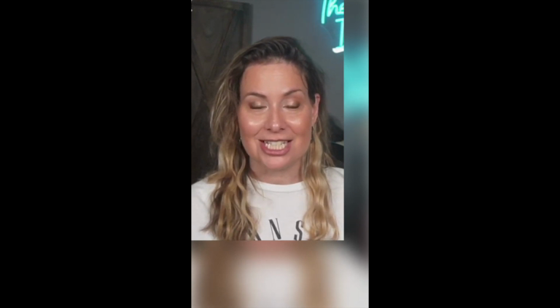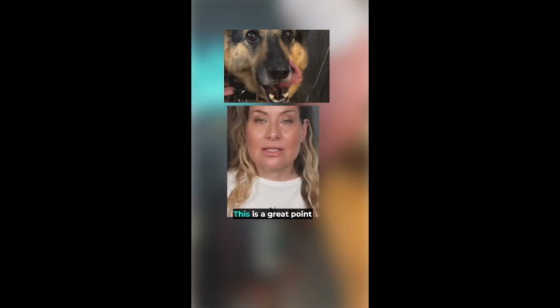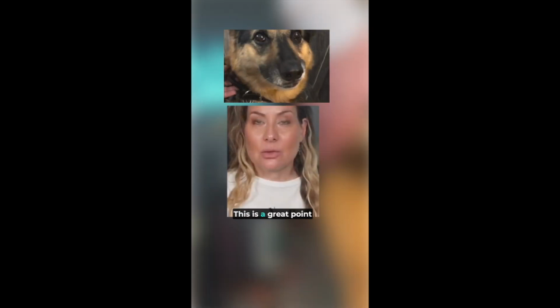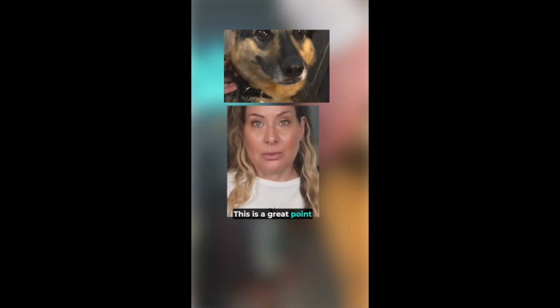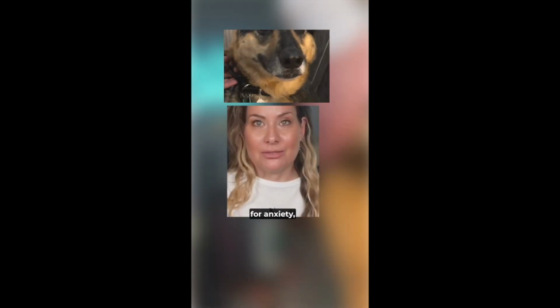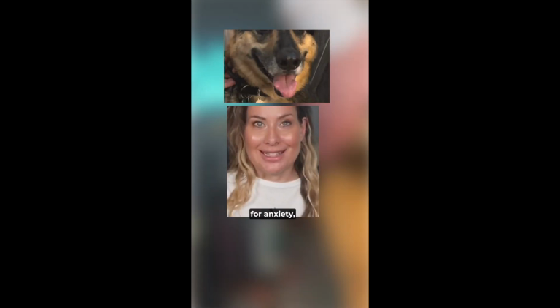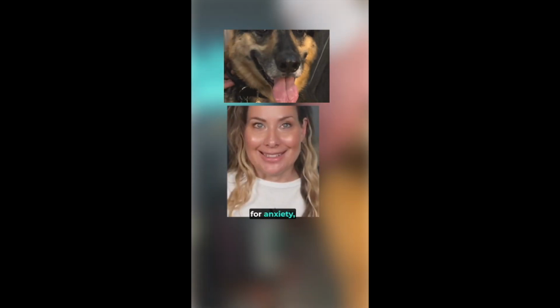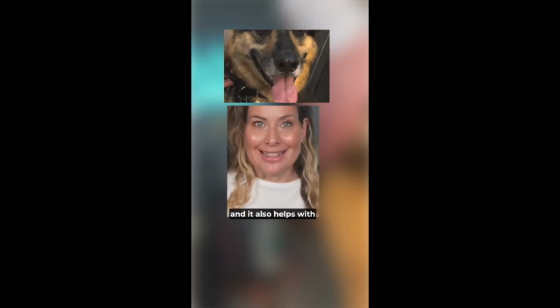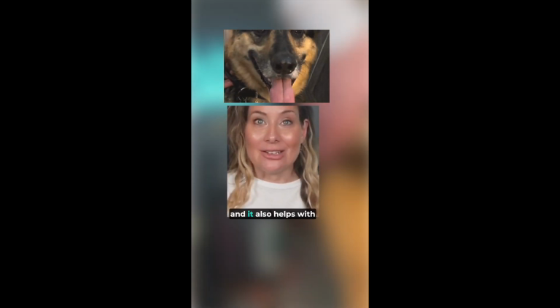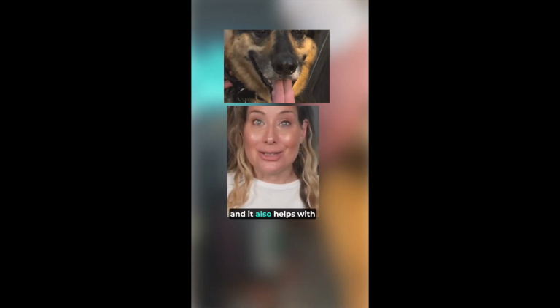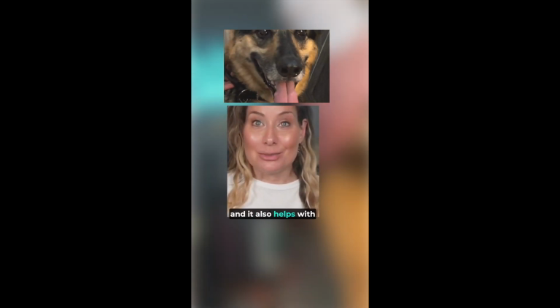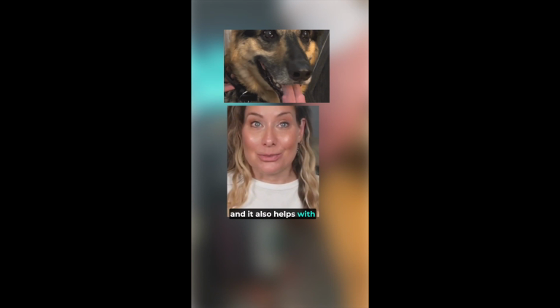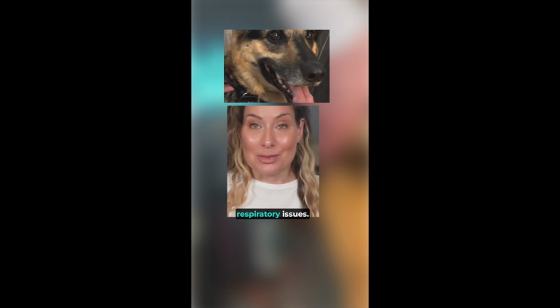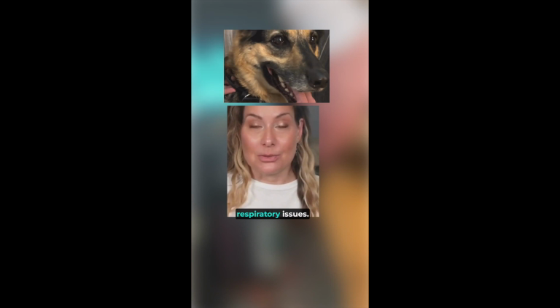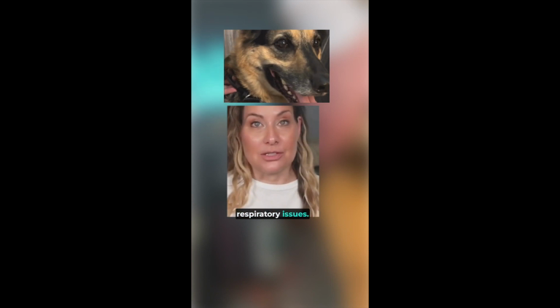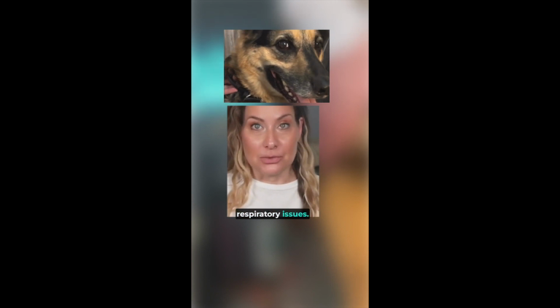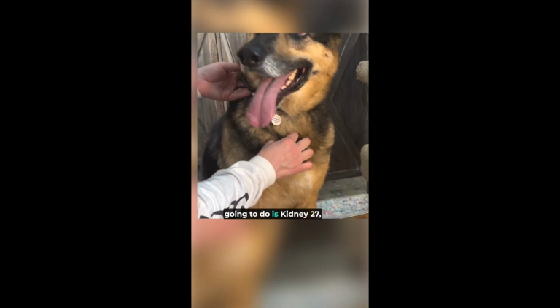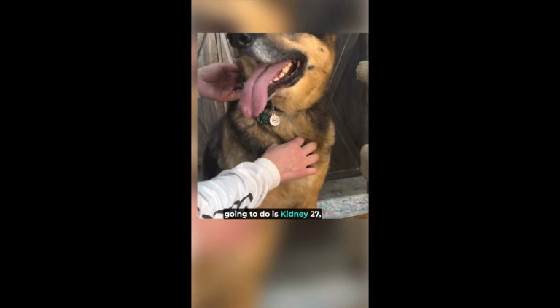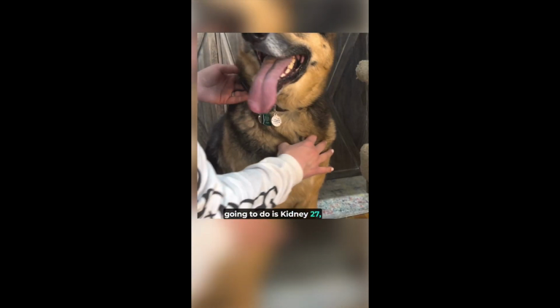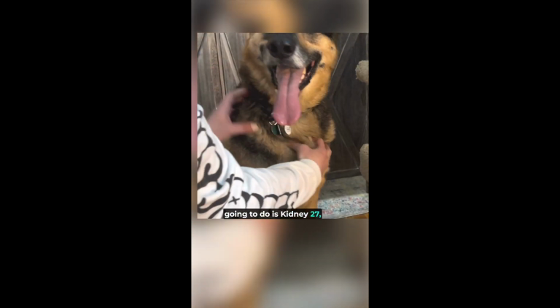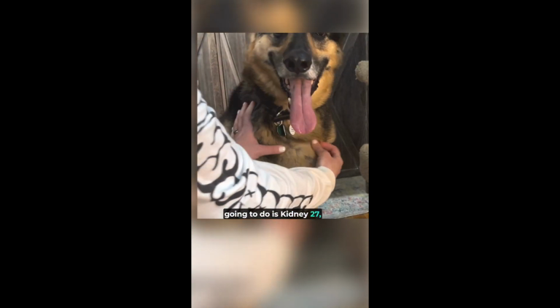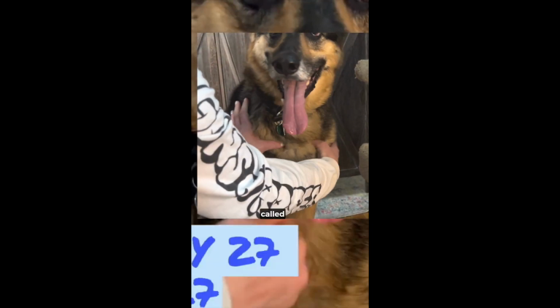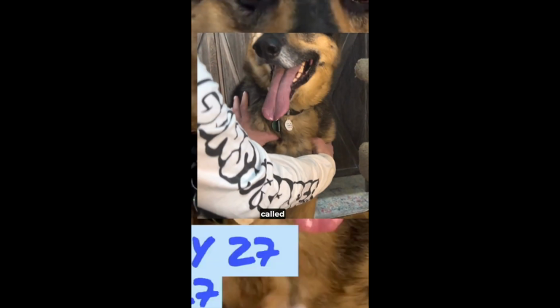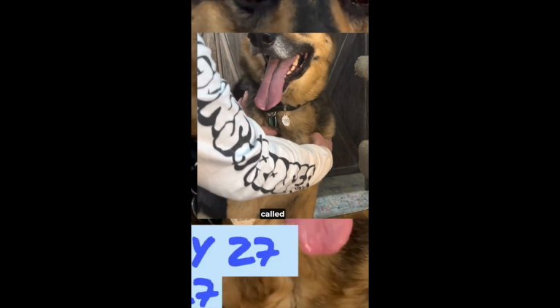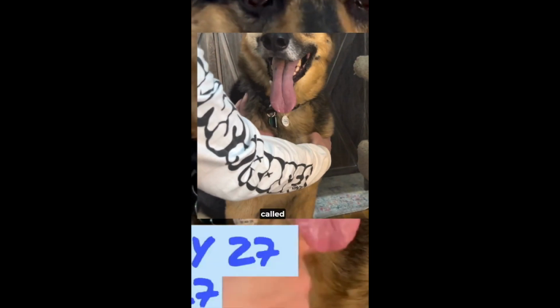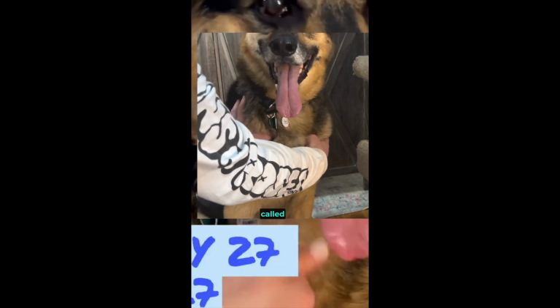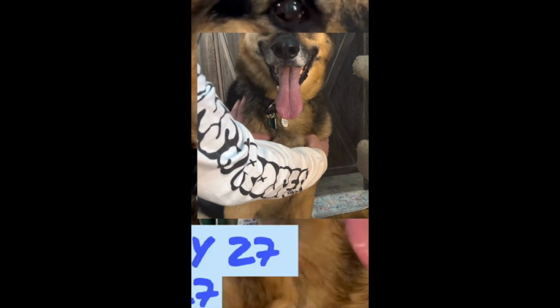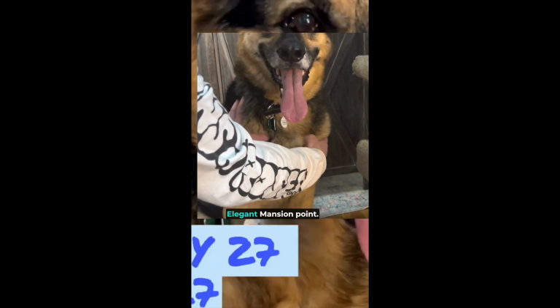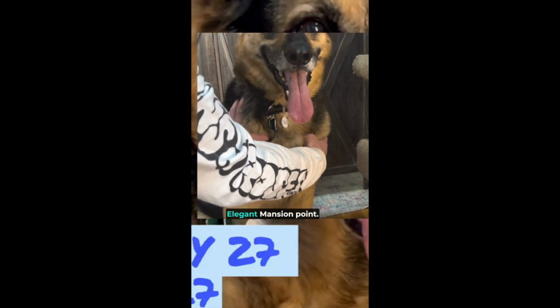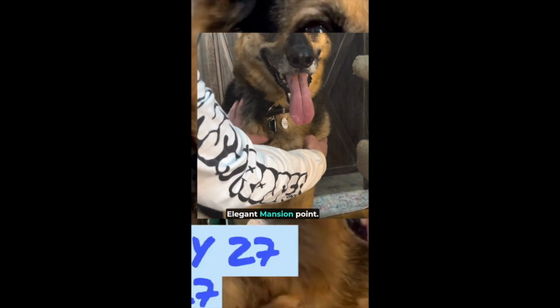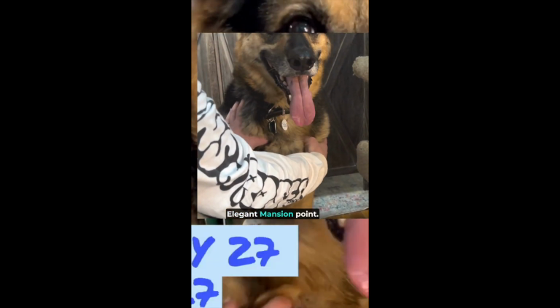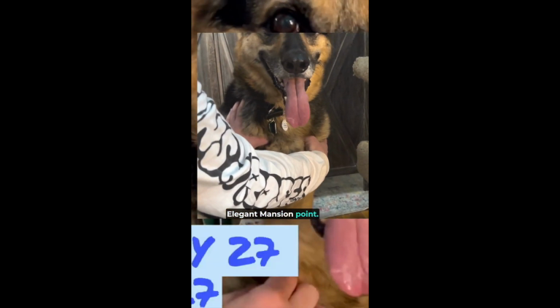This is a great point for anxiety and it also helps with respiratory issues. It's Kidney 27 and it's also called the Elegant Mansion point.